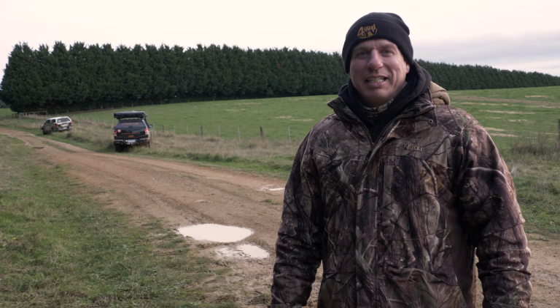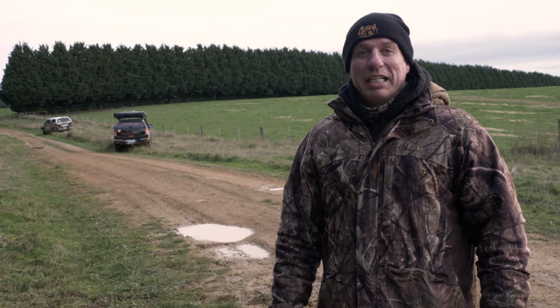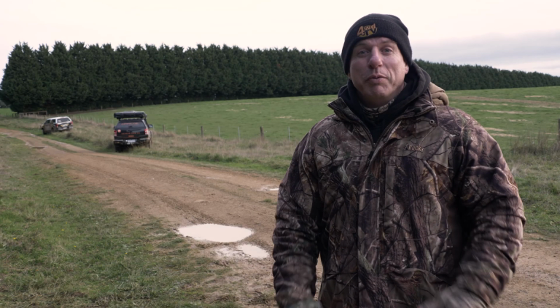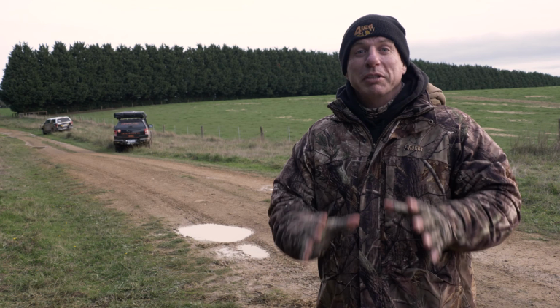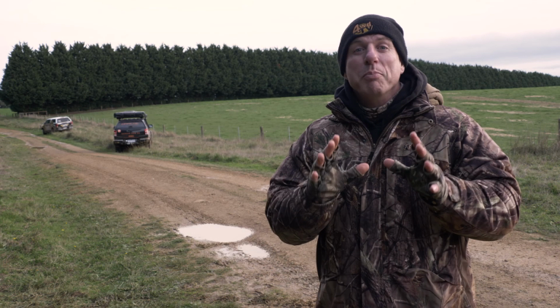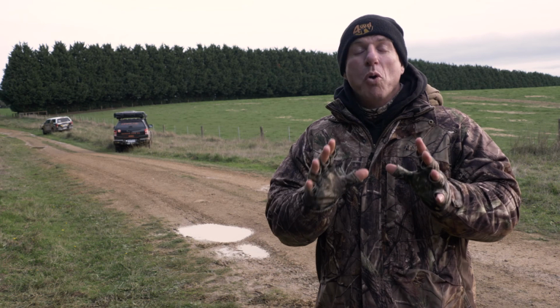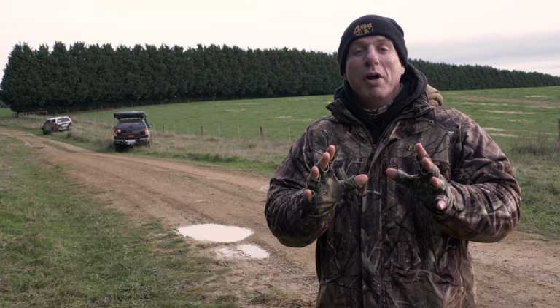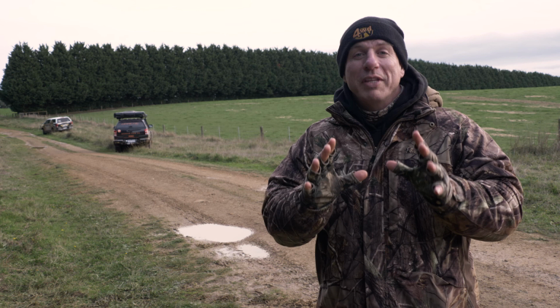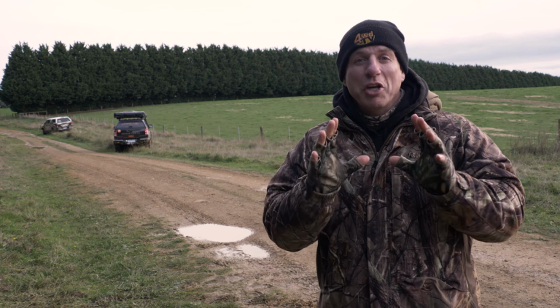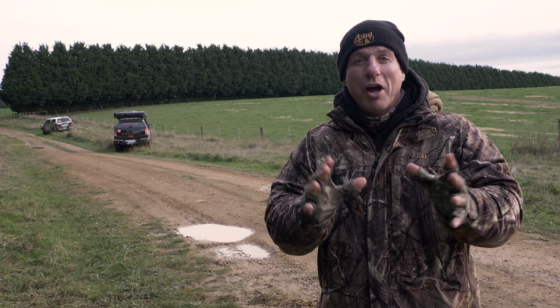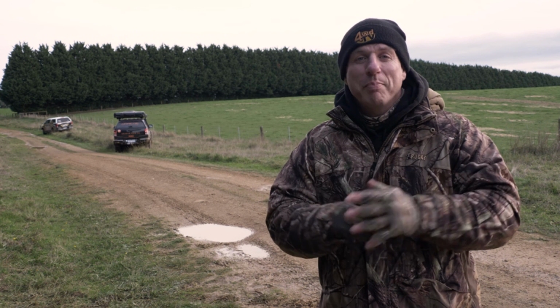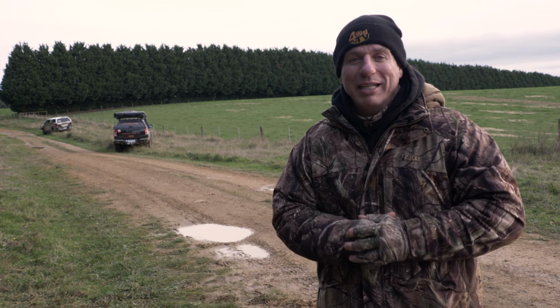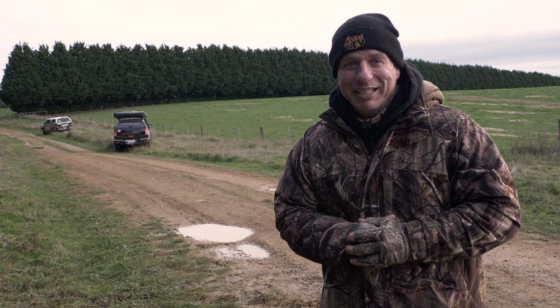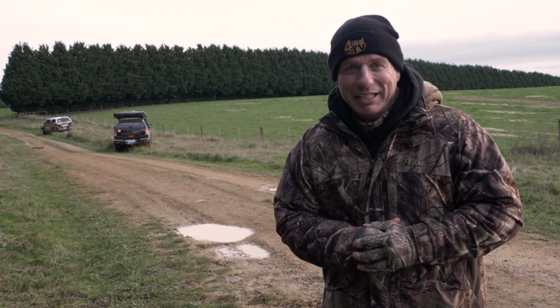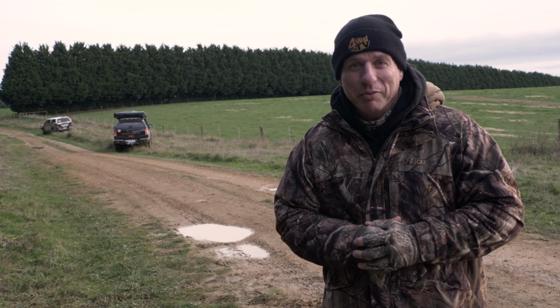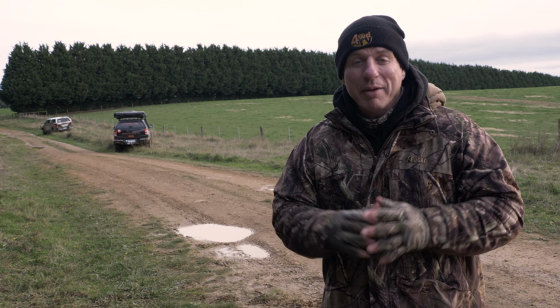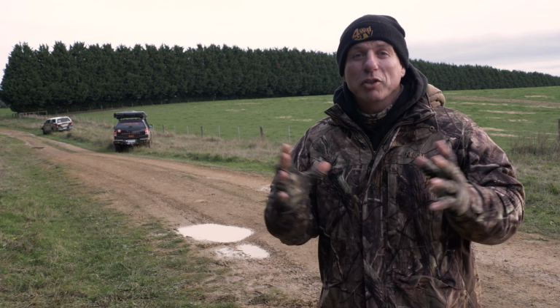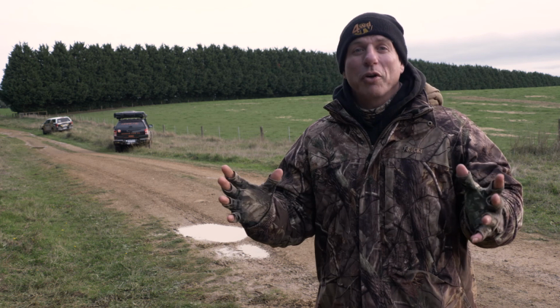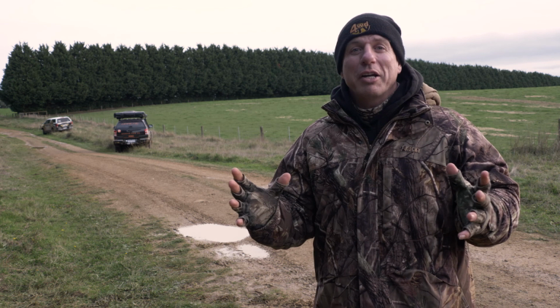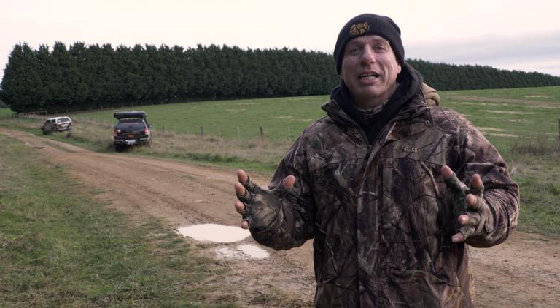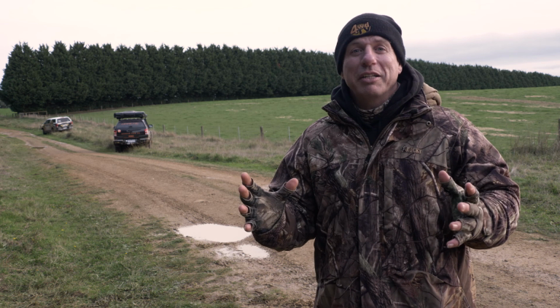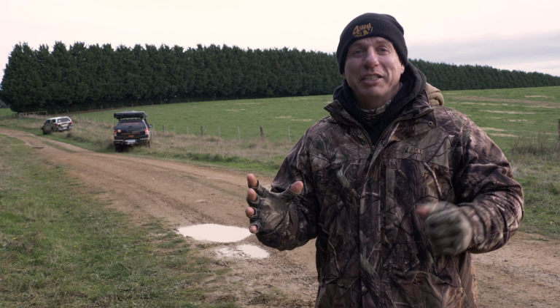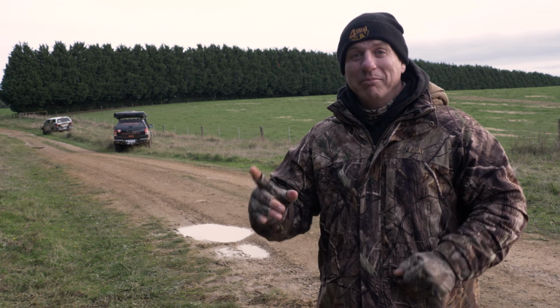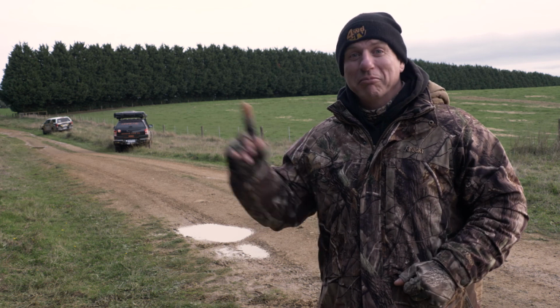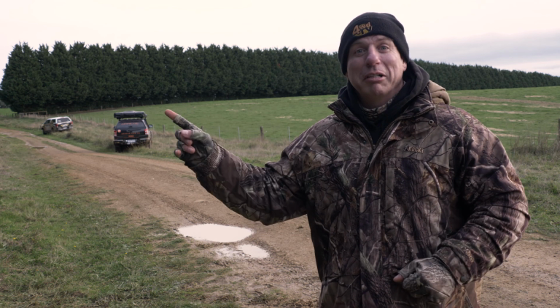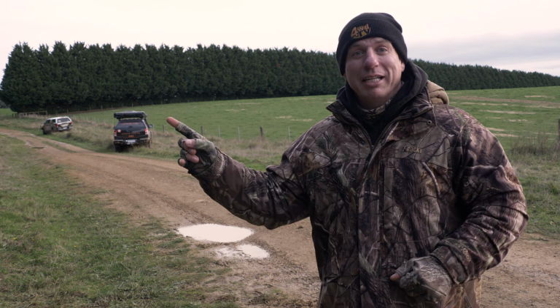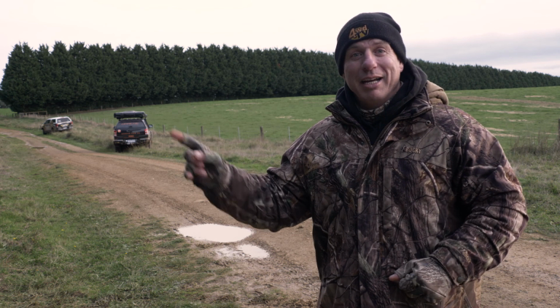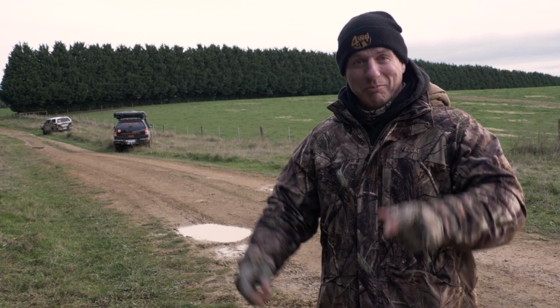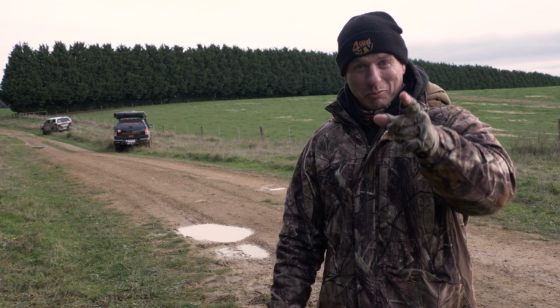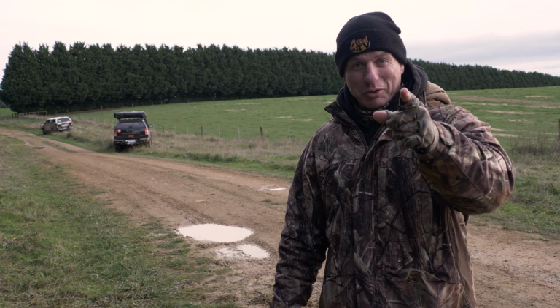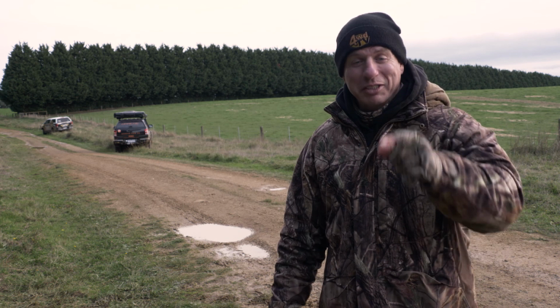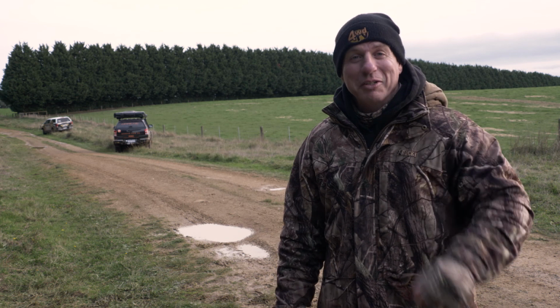If you want to see more of the tyre busting action from our Victorian High Country Adventure, click here. We'll see you soon.